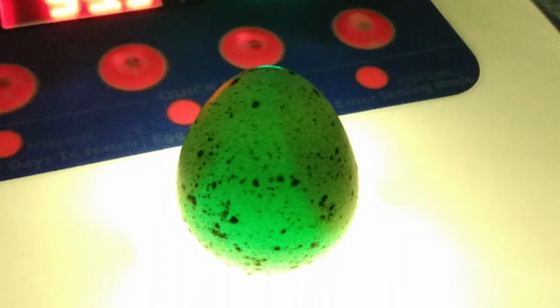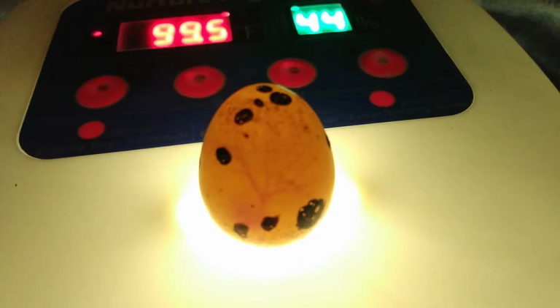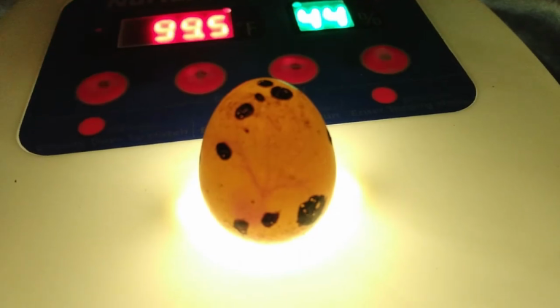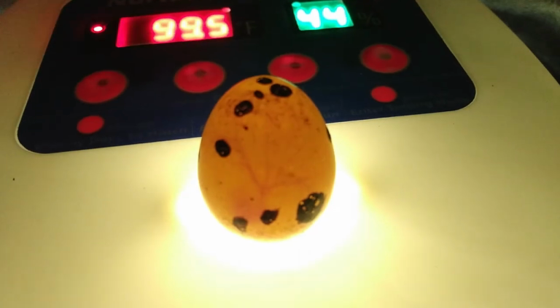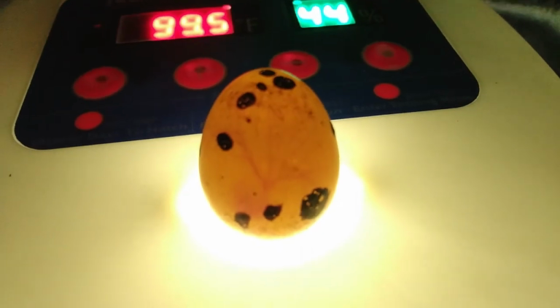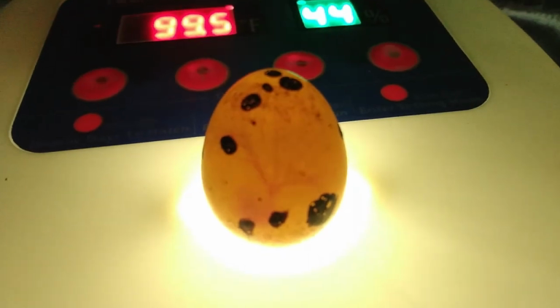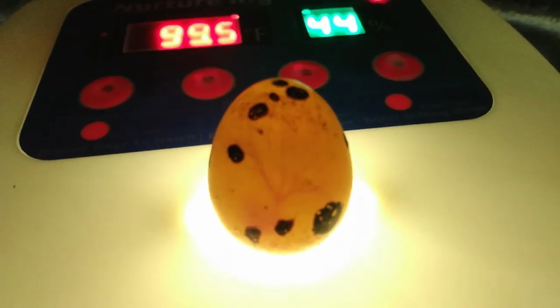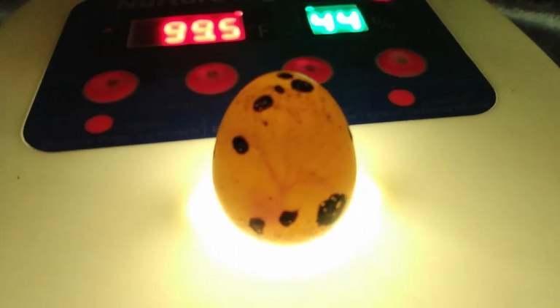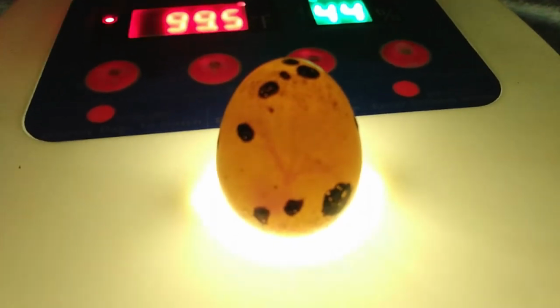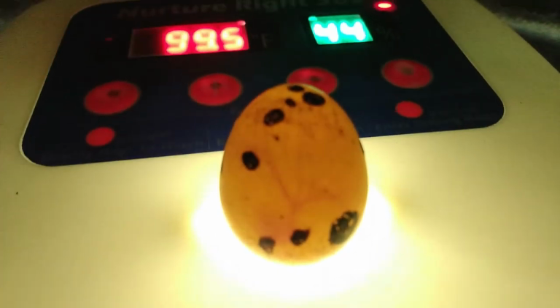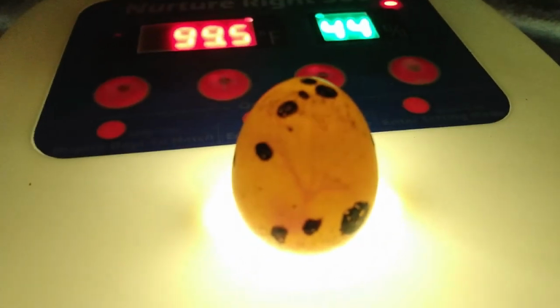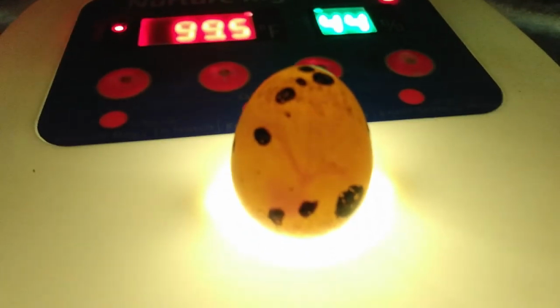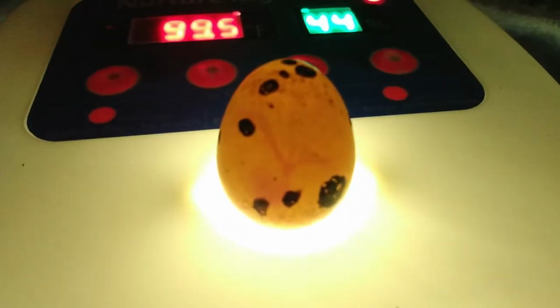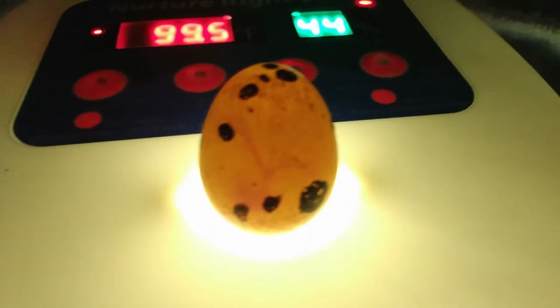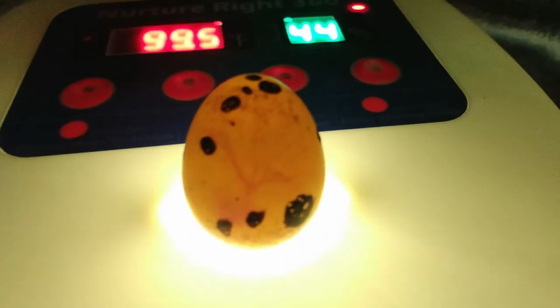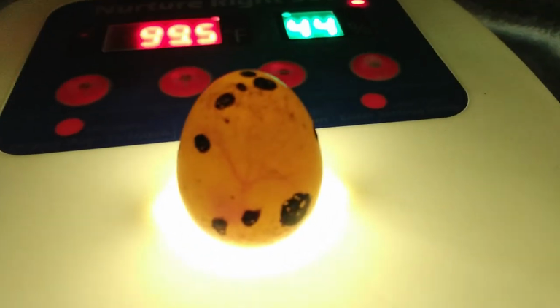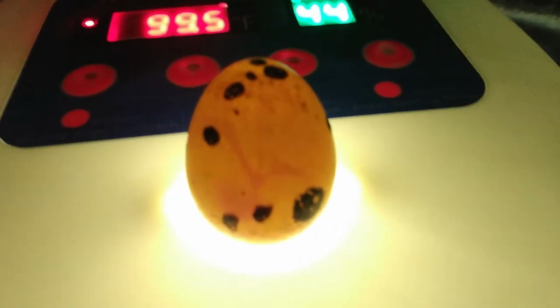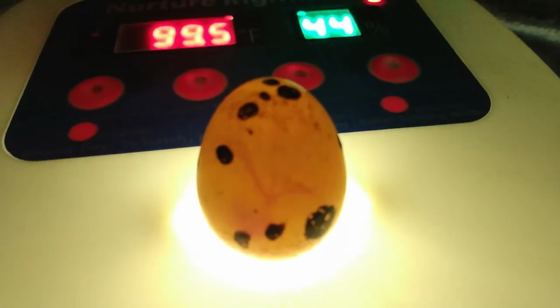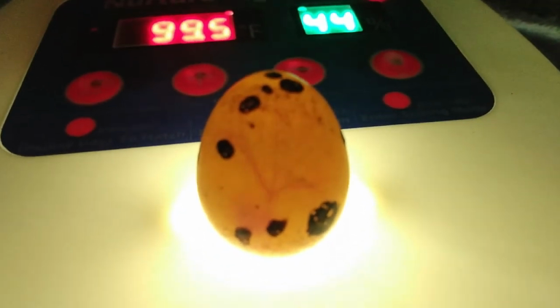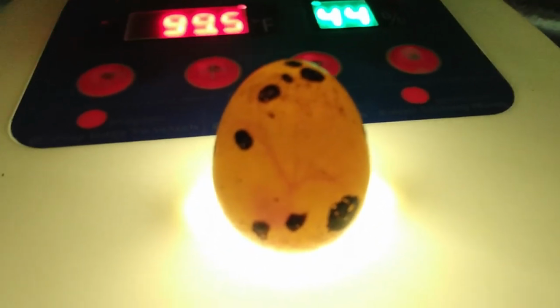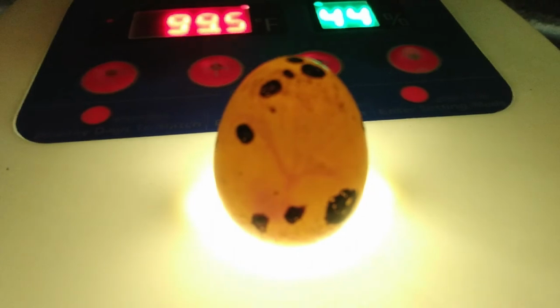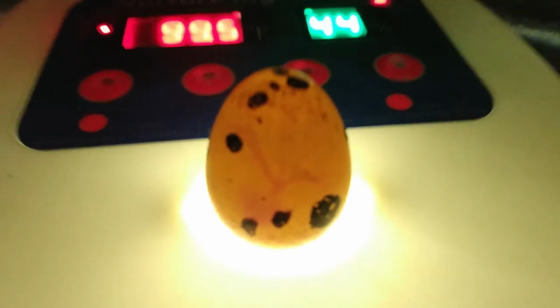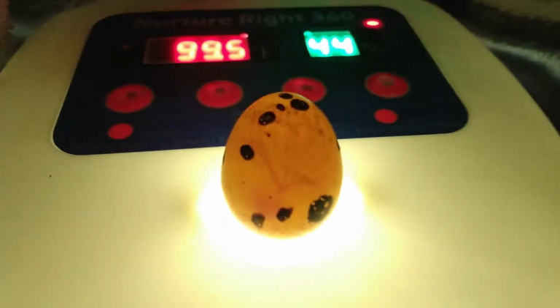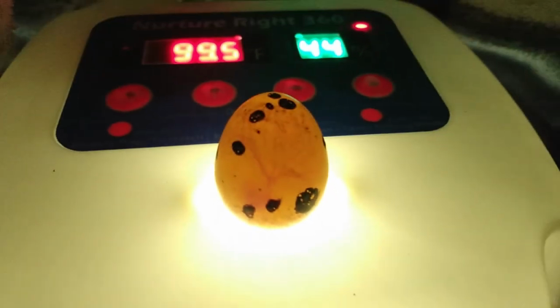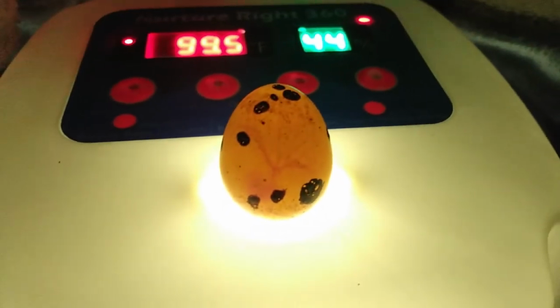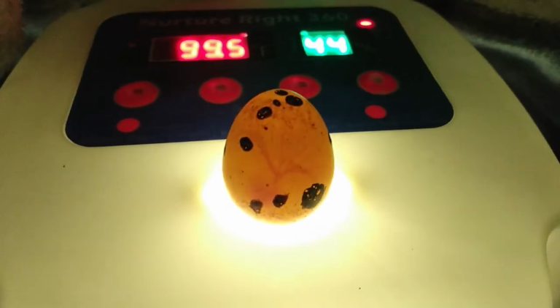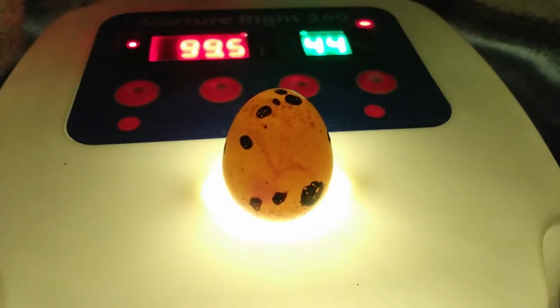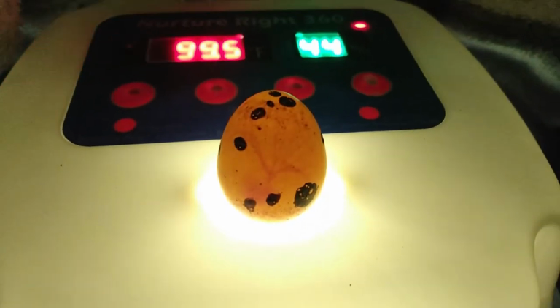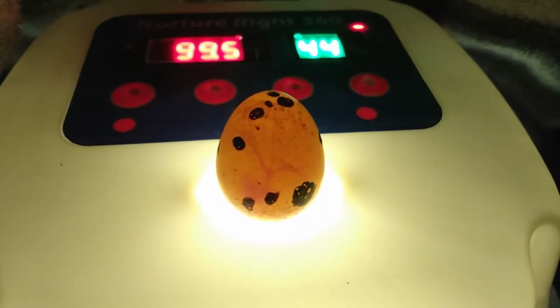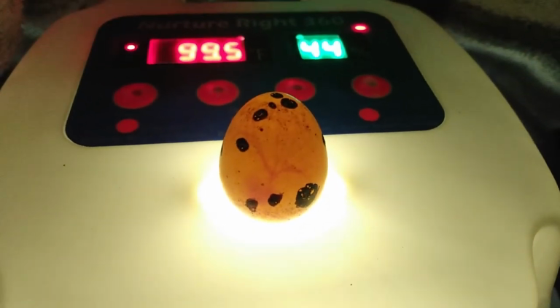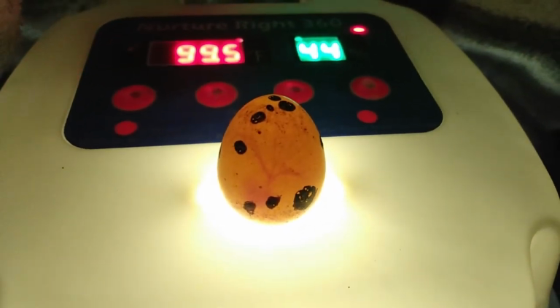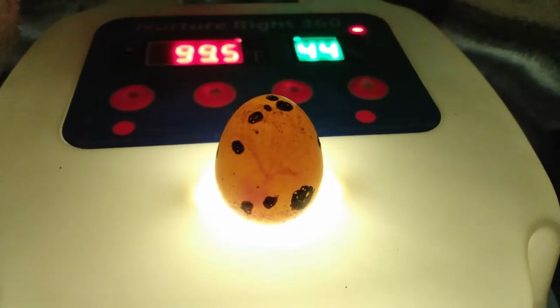Some of them I candled and it was just like a big dark spot, but this one you can see has a ton of veins.